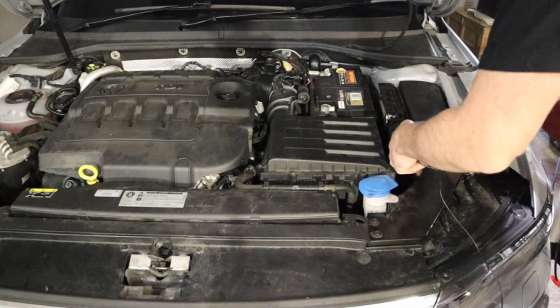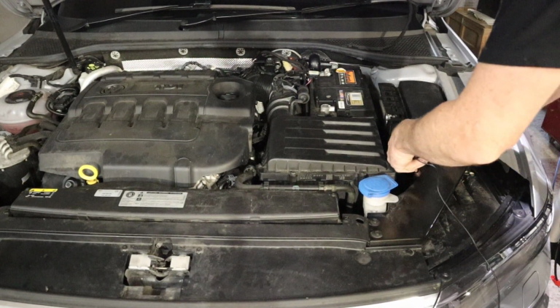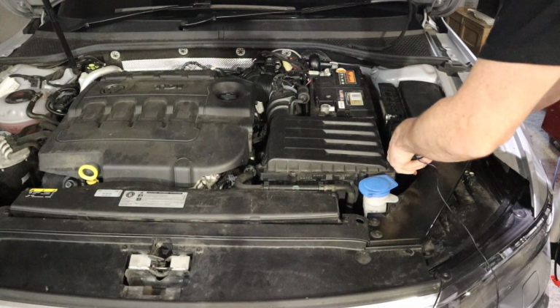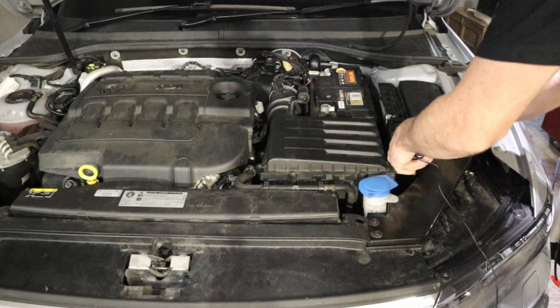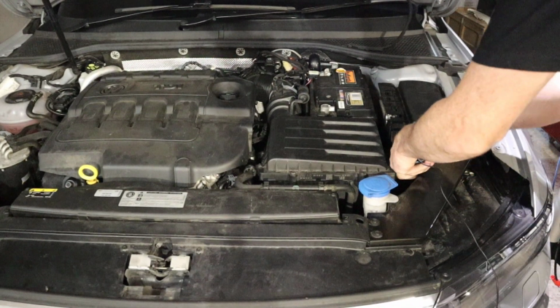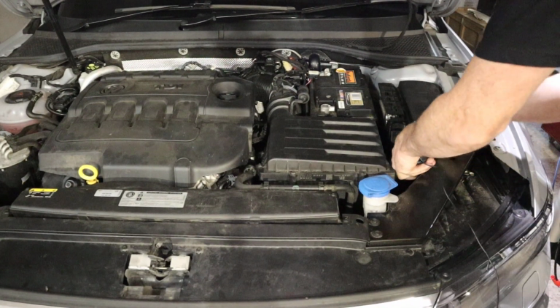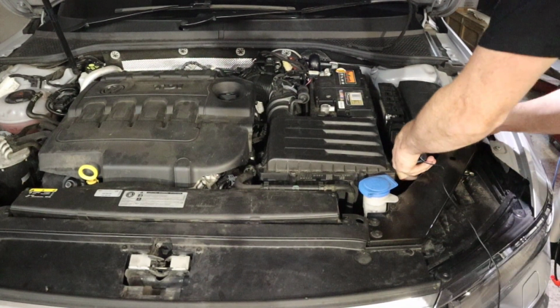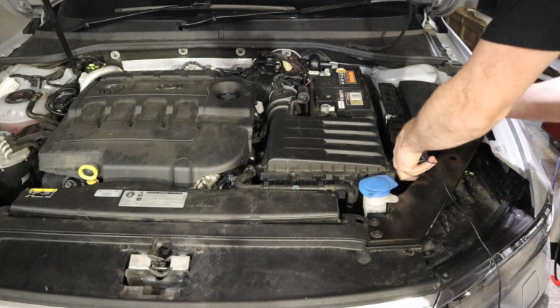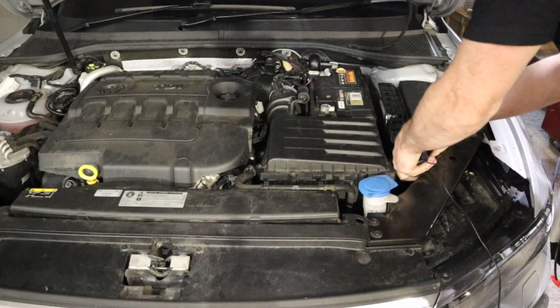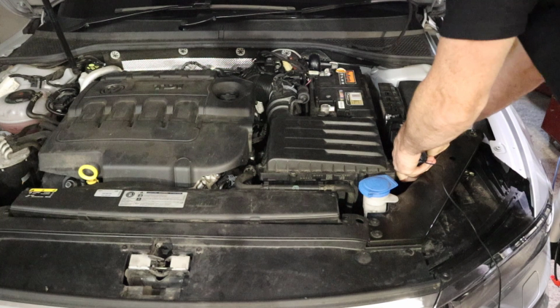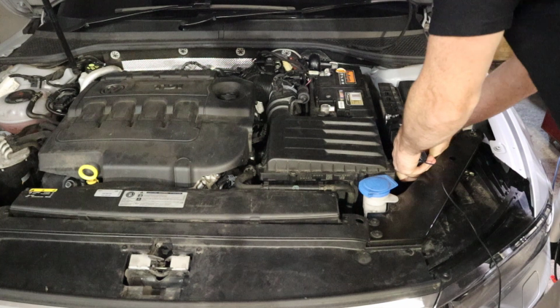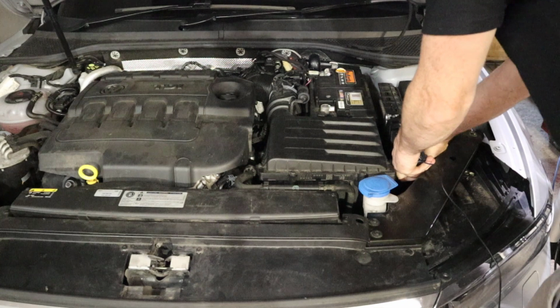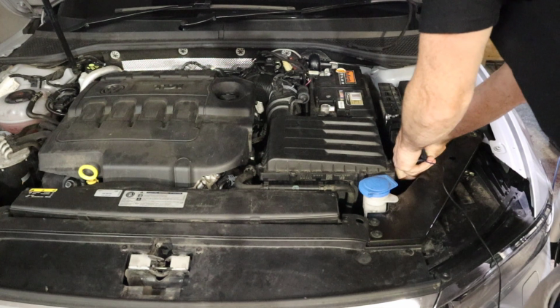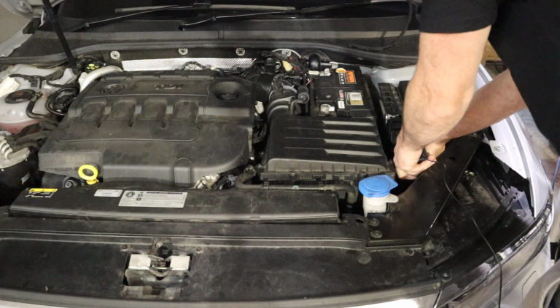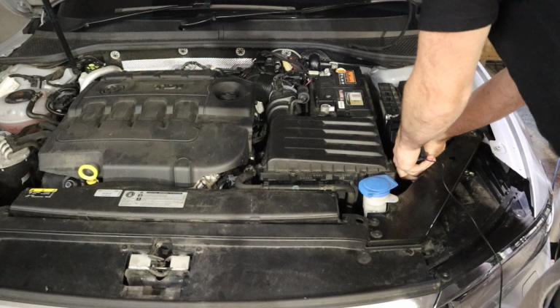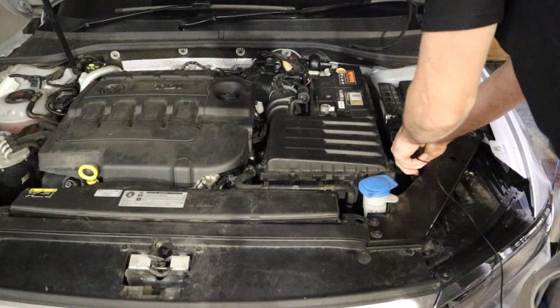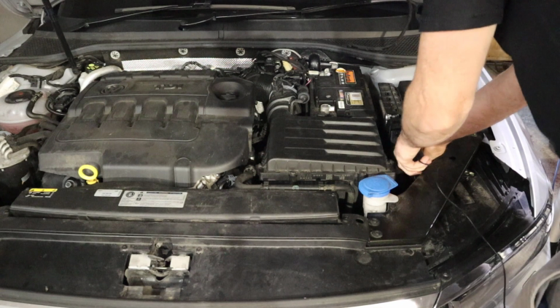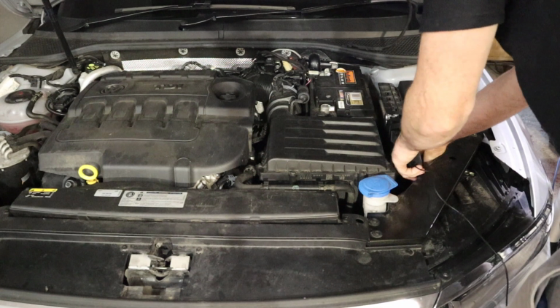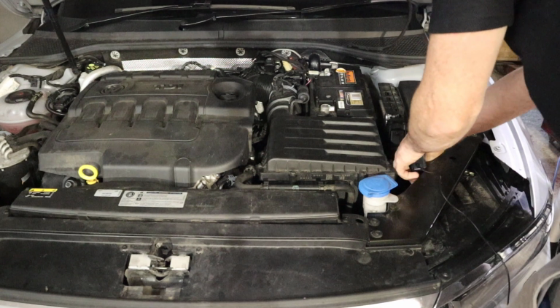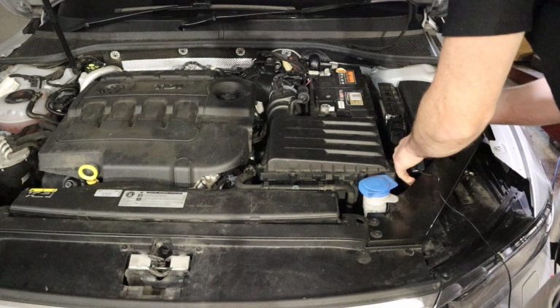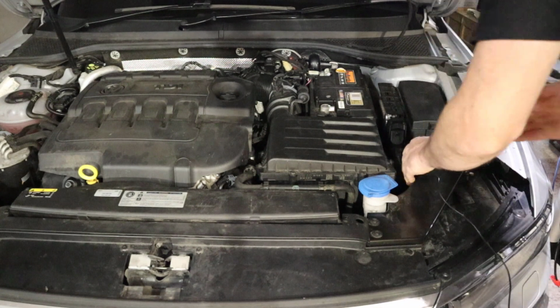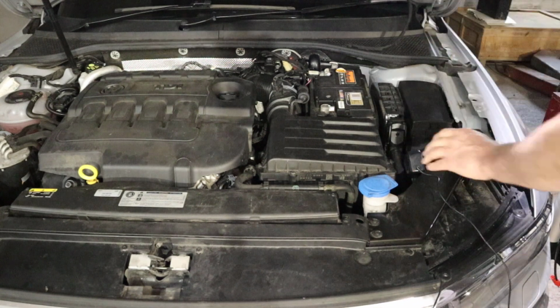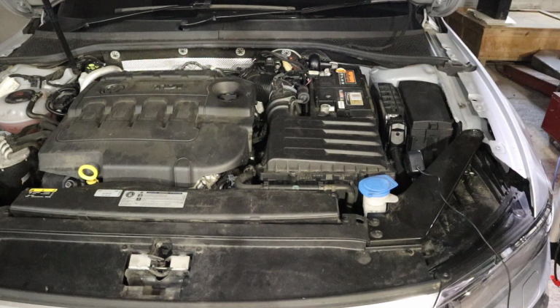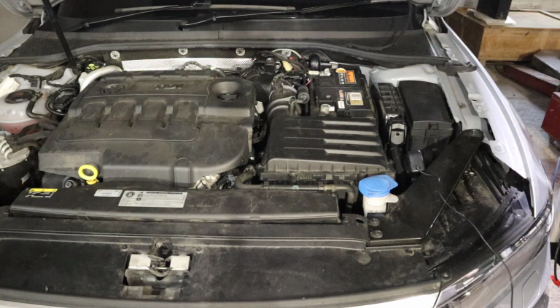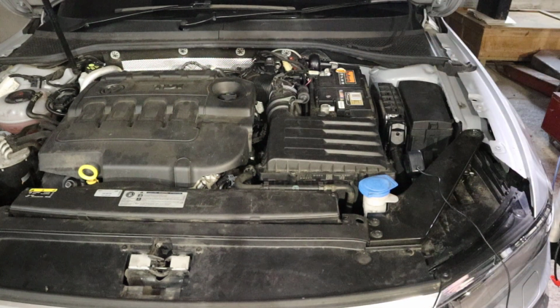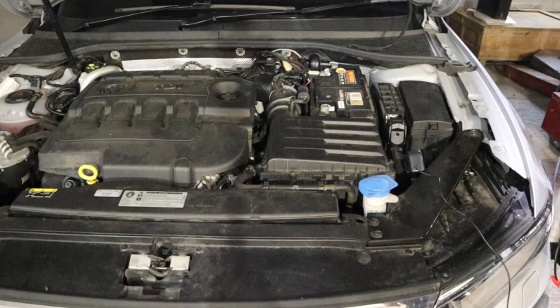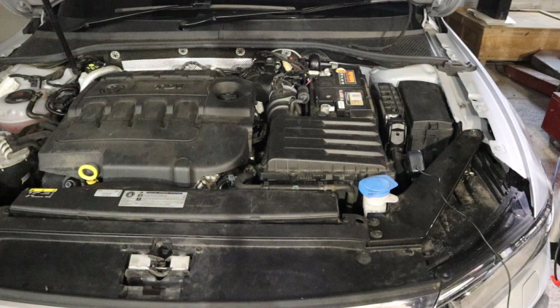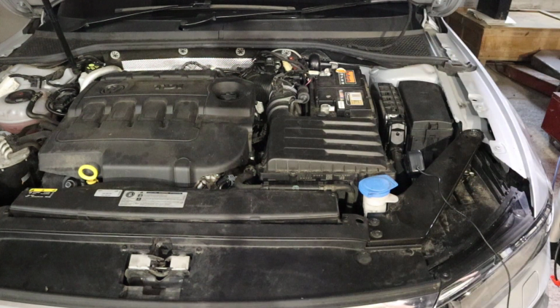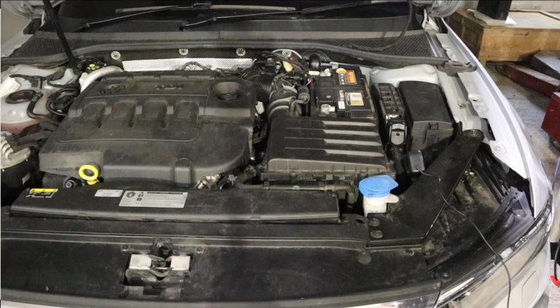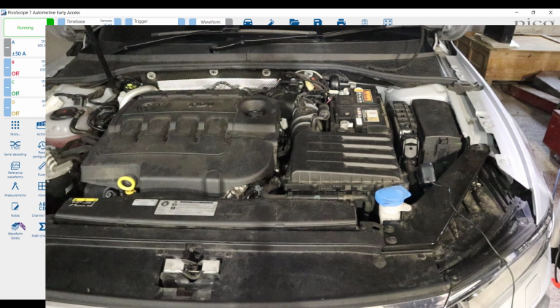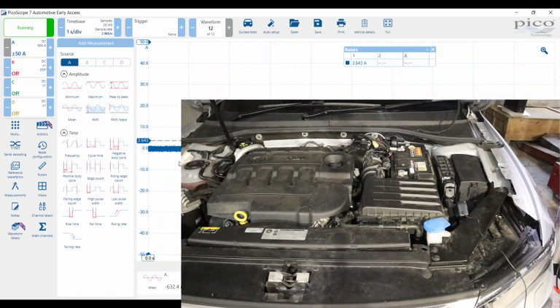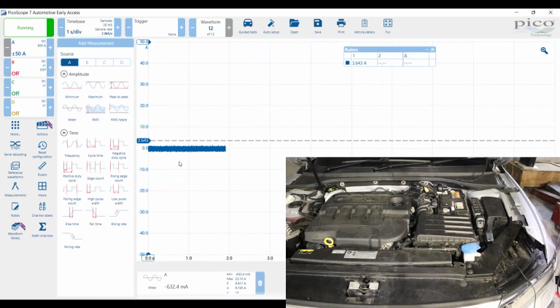Let's try something a little bit newer — this is a 2018 Volkswagen Passat. I'll go onto the main output cable coming off the battery and turn the ignition on.